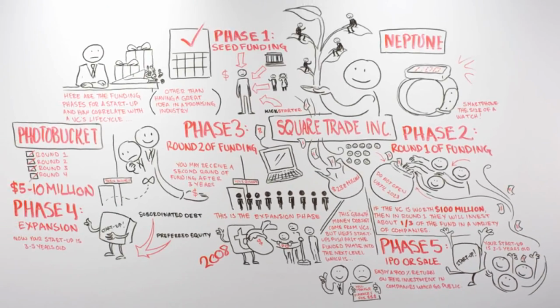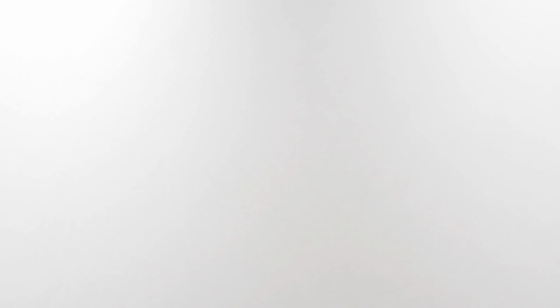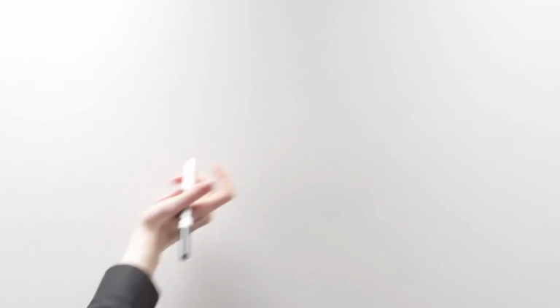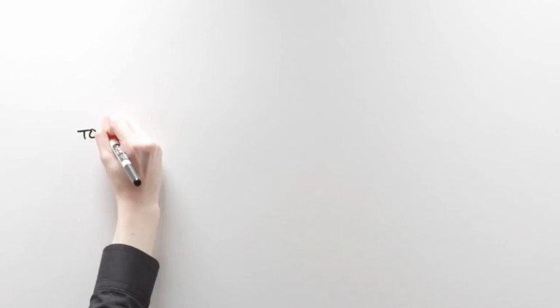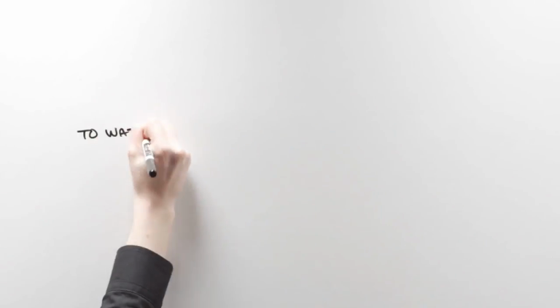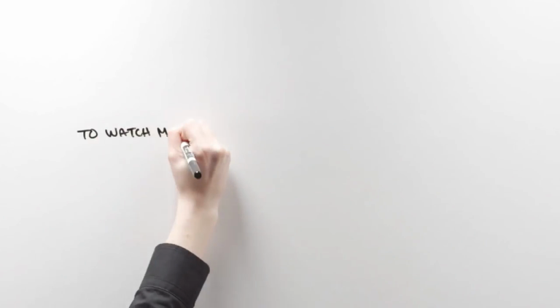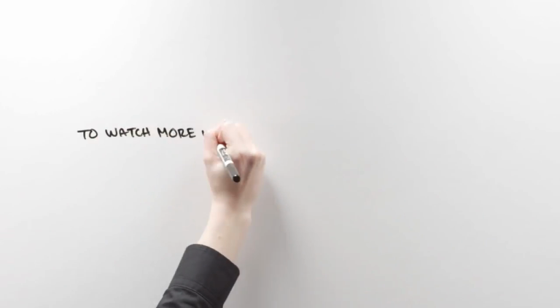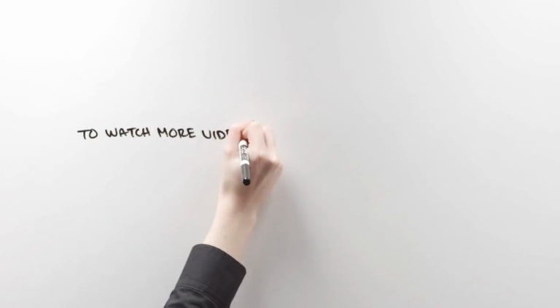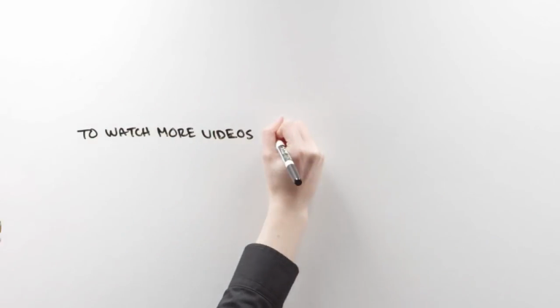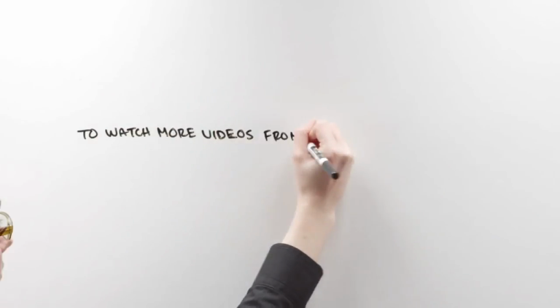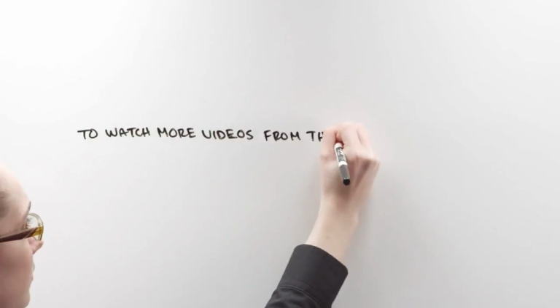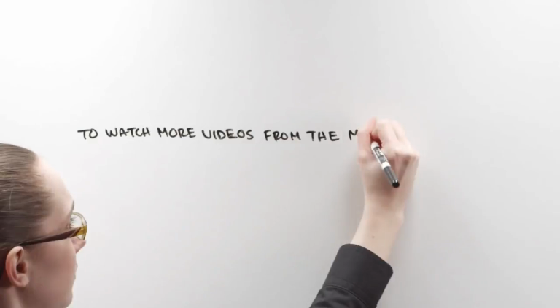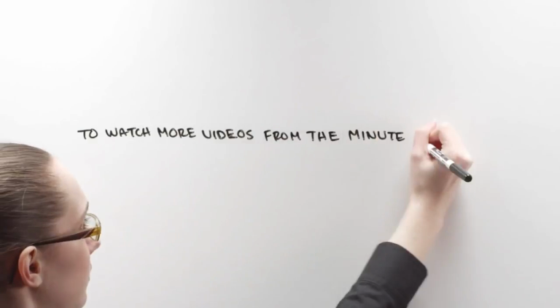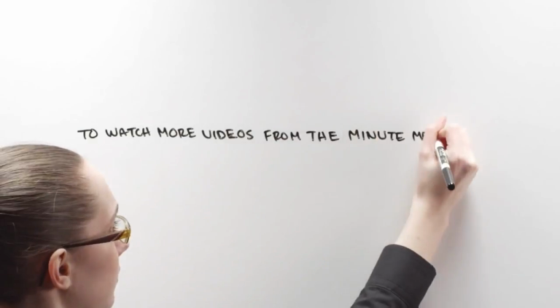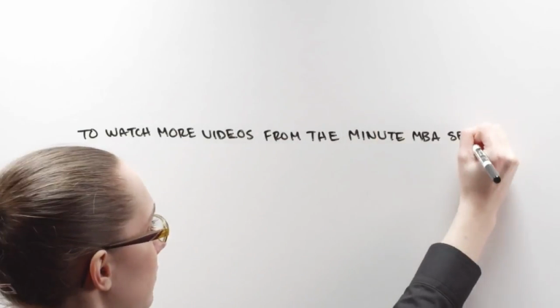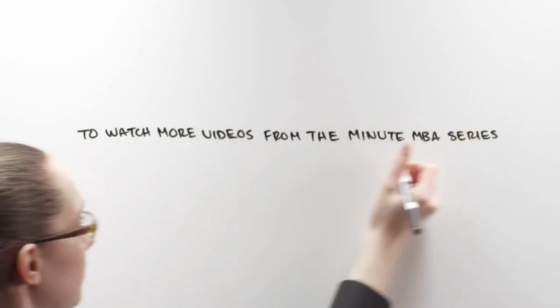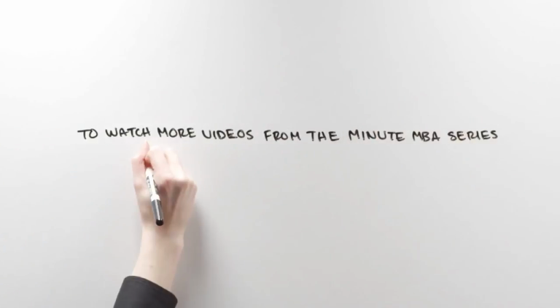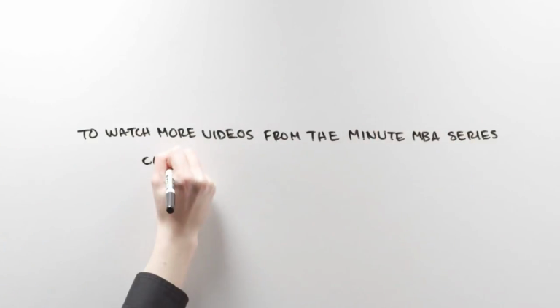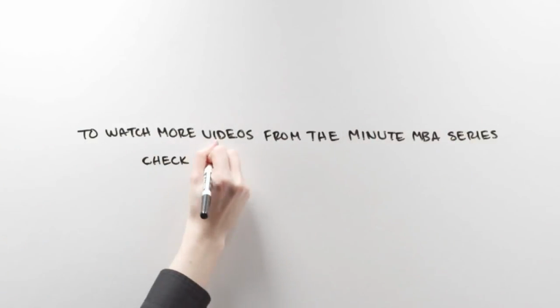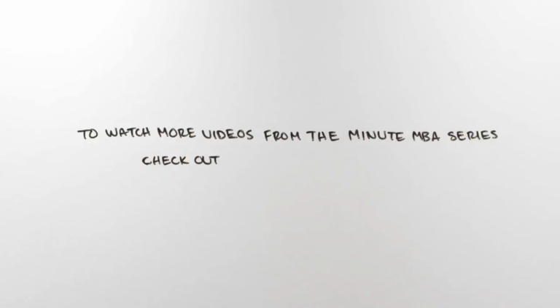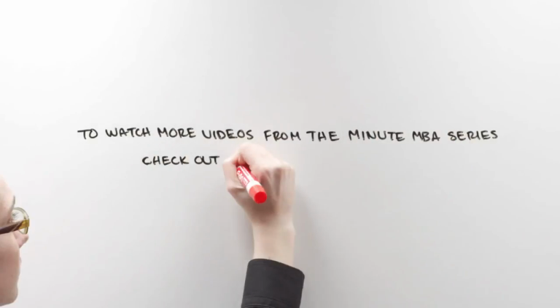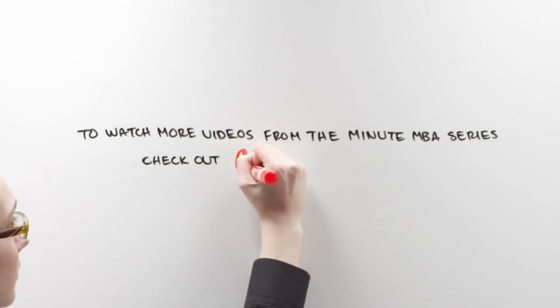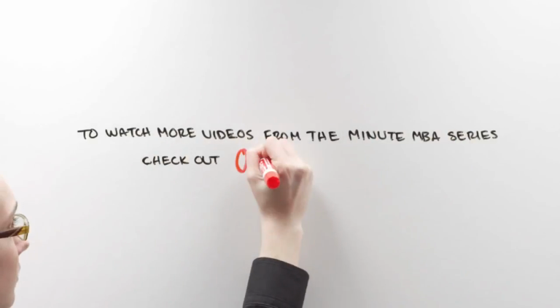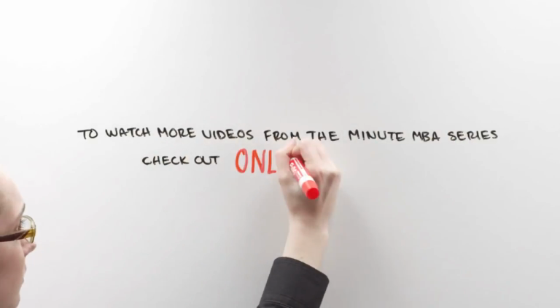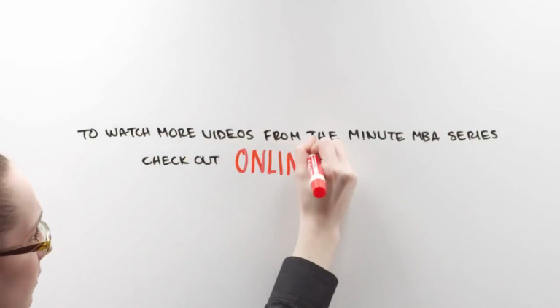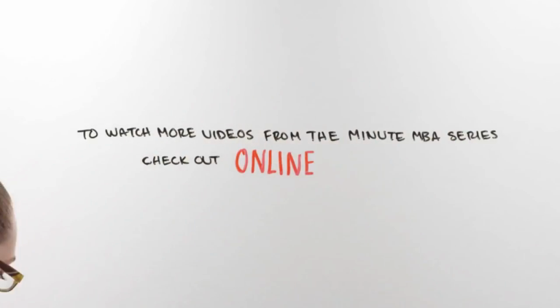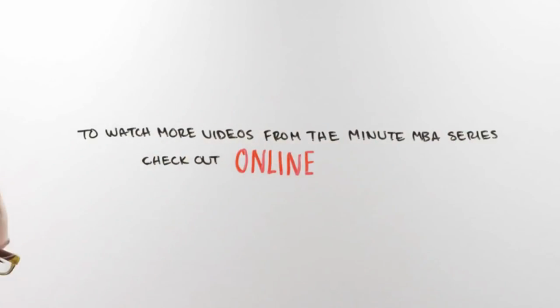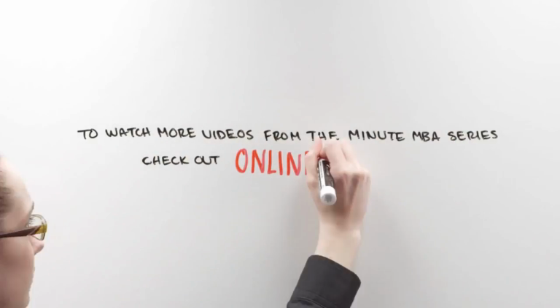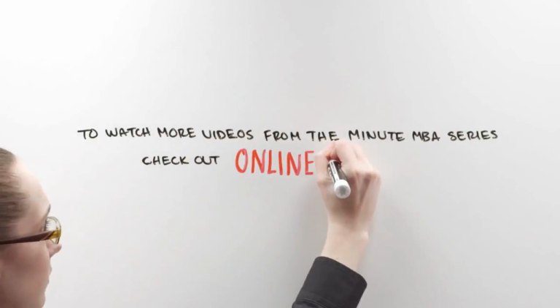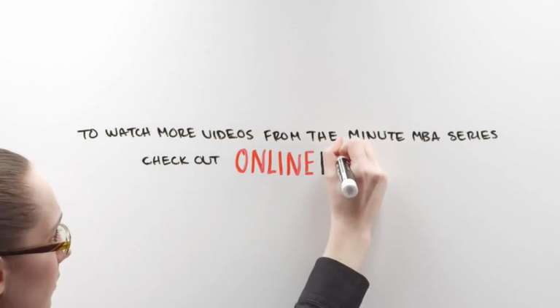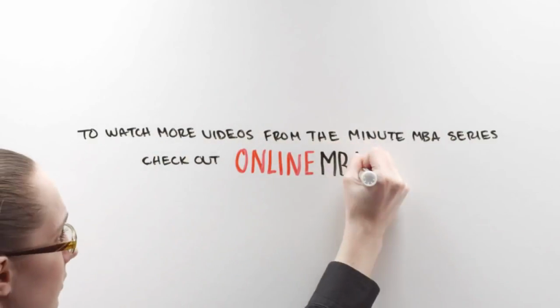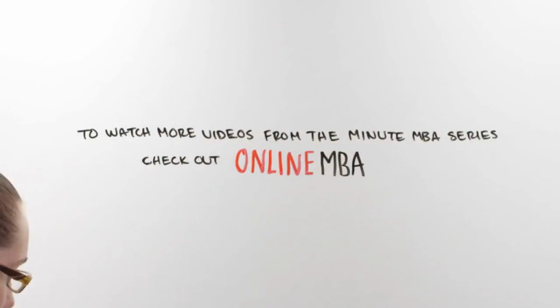To watch more videos from the MinuteMBA series, check out OnlineMBA.com.